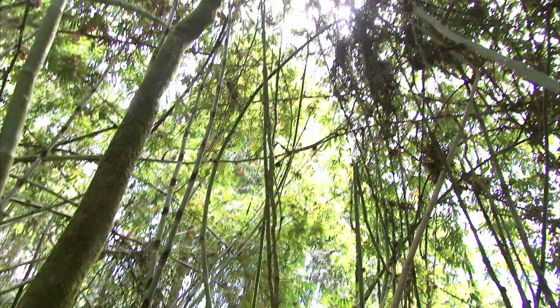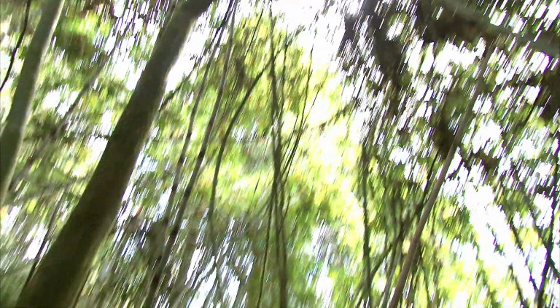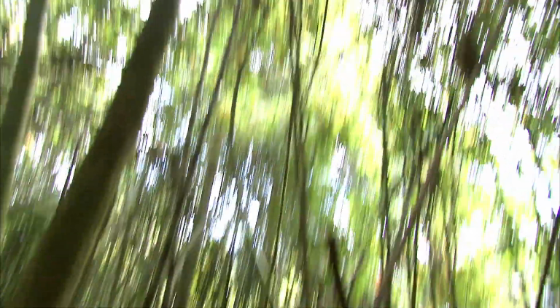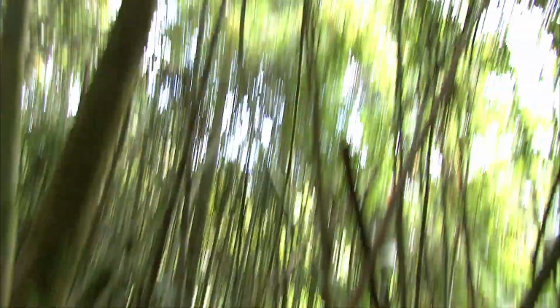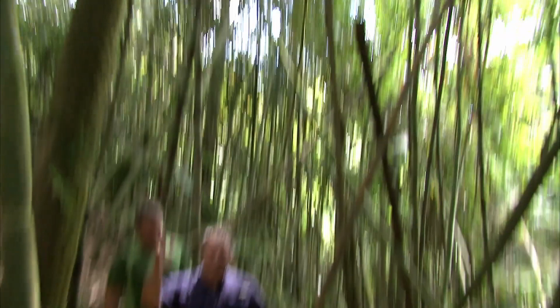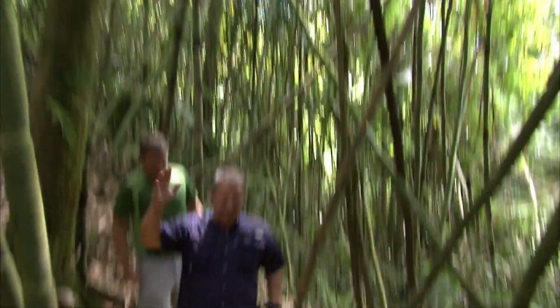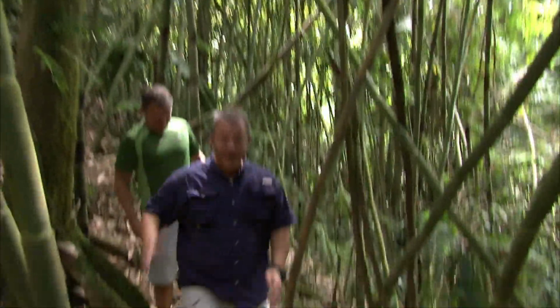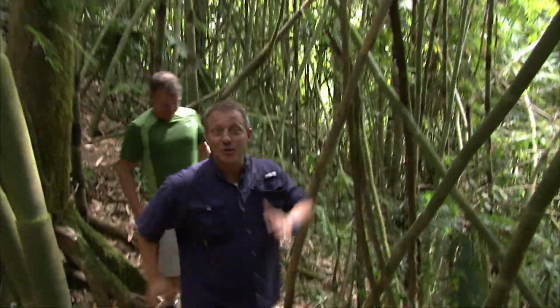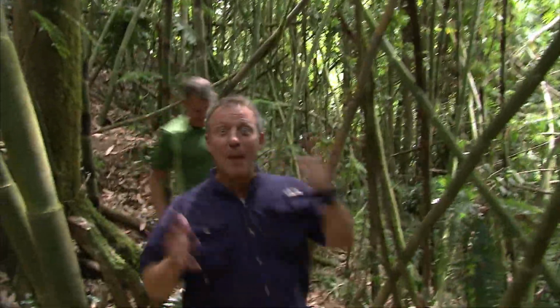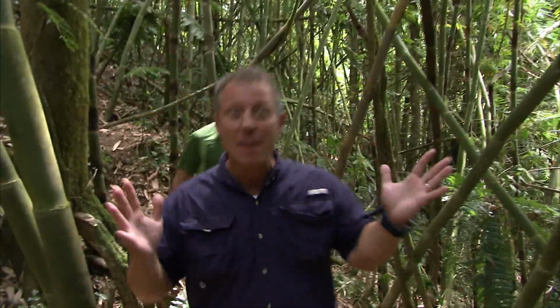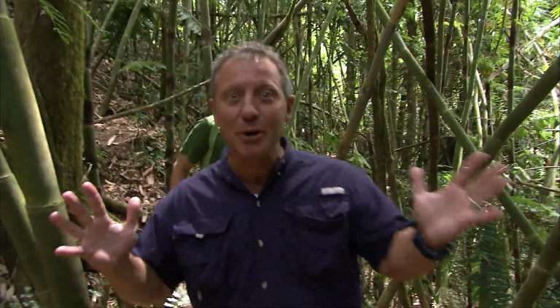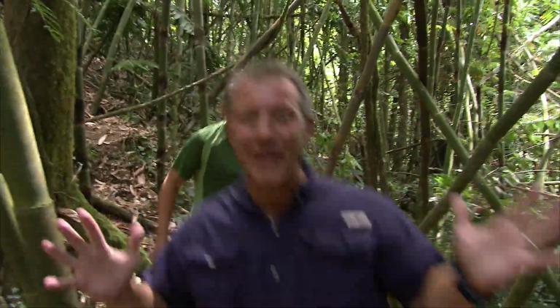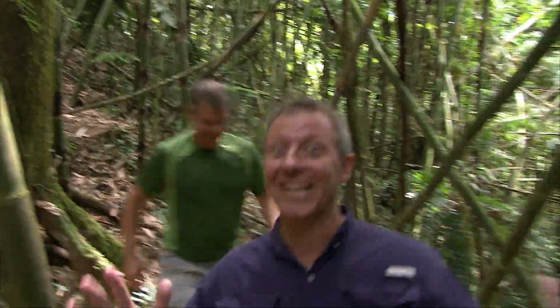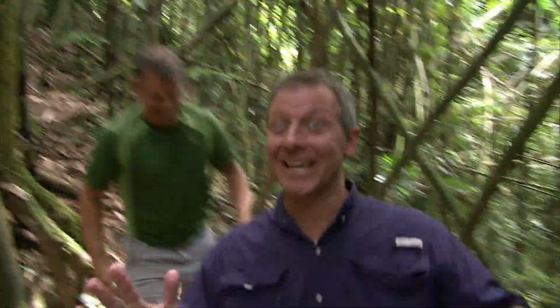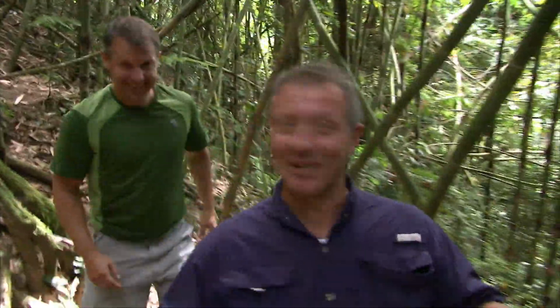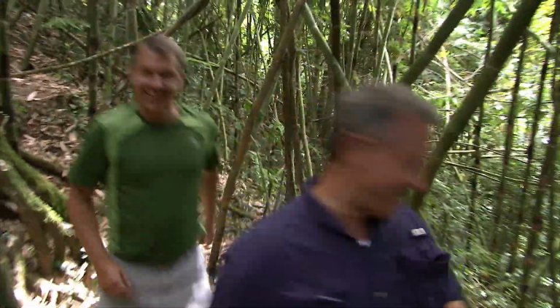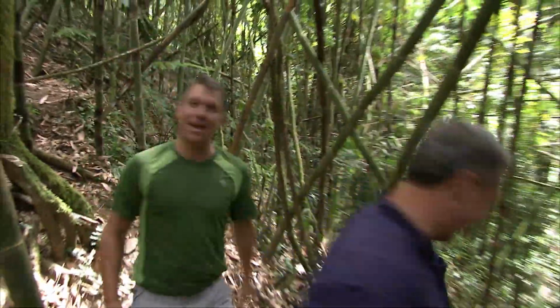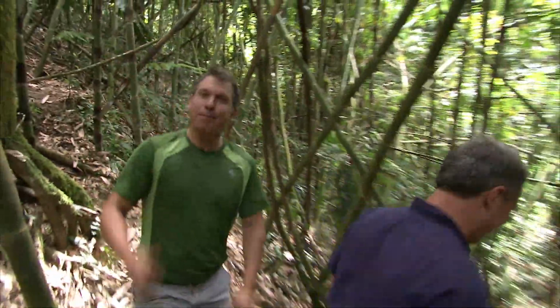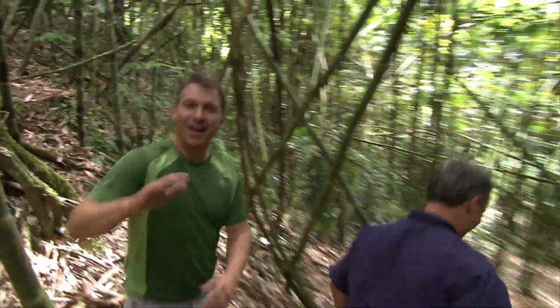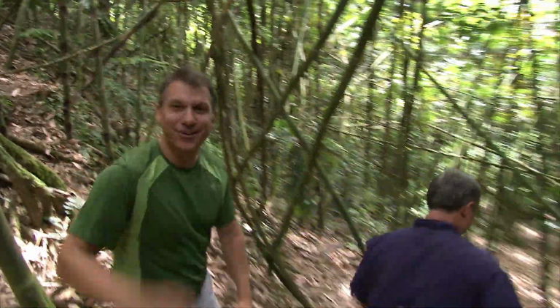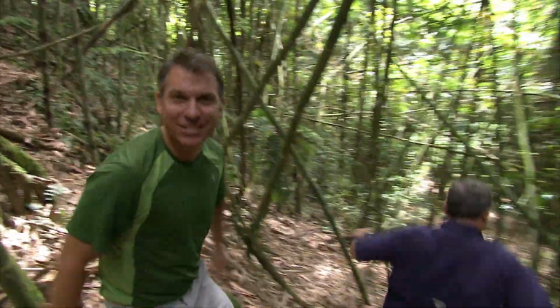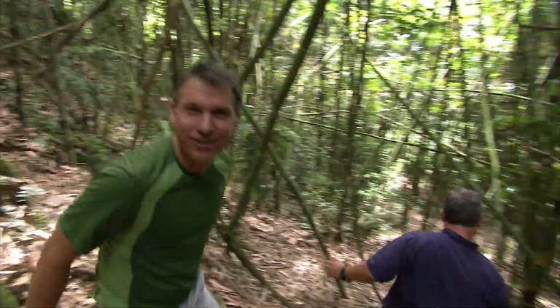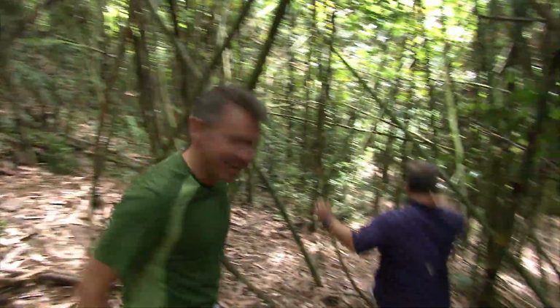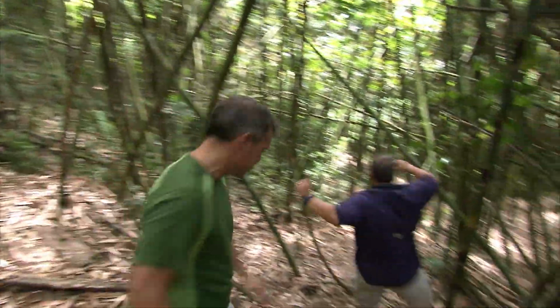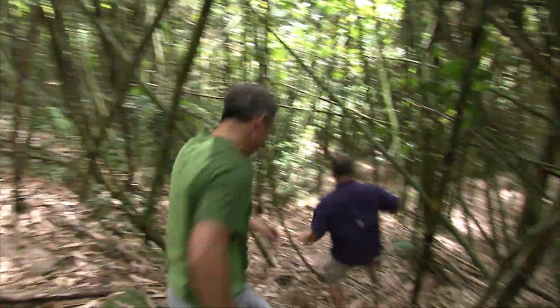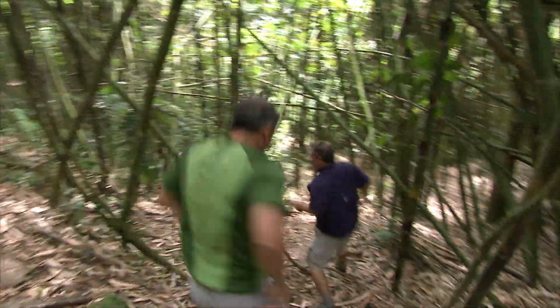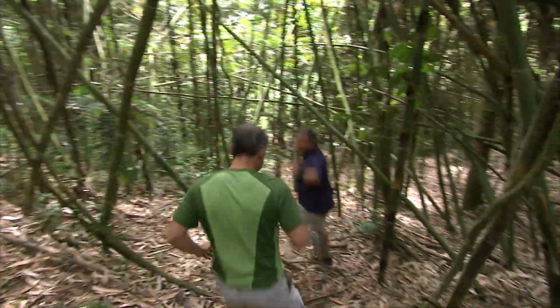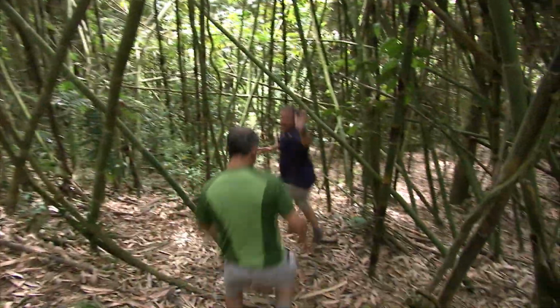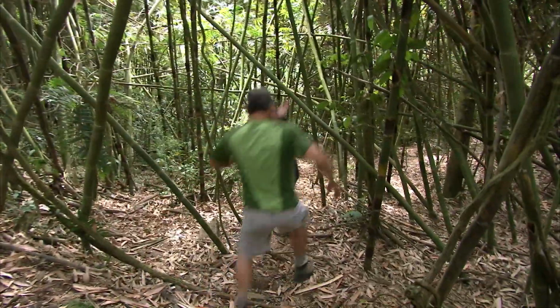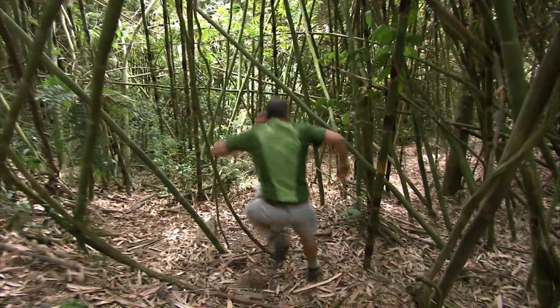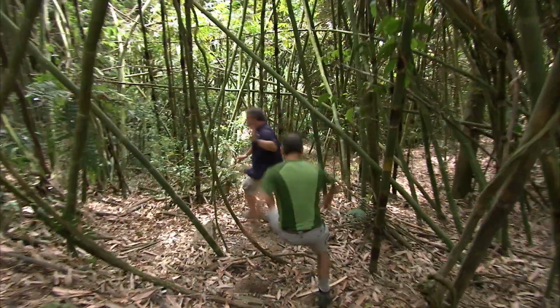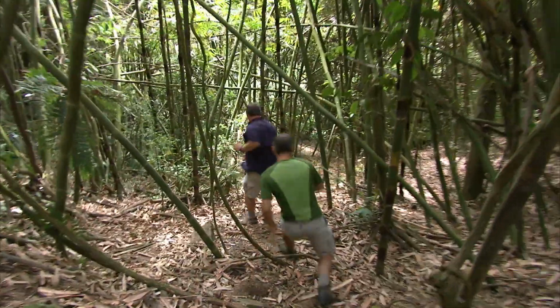You gotta love those bamboo-eating lemurs. Keep on creature adventuring — we'll see you on the Creature Trail.